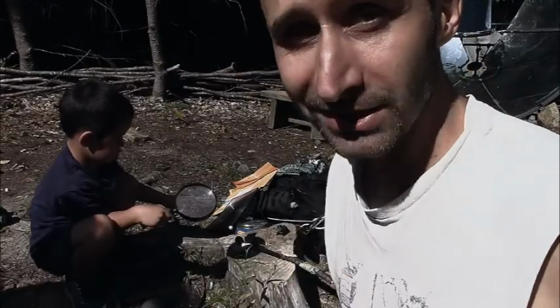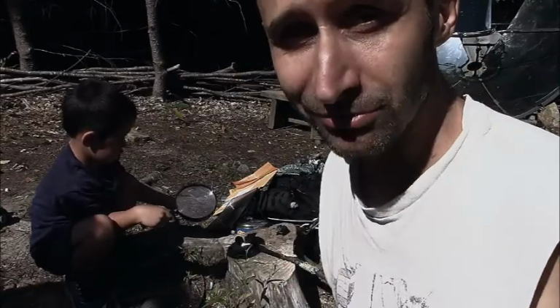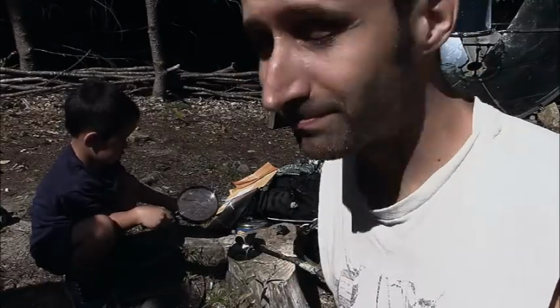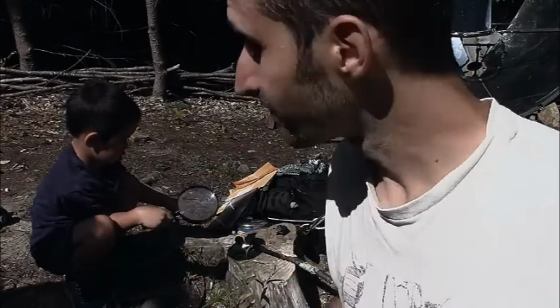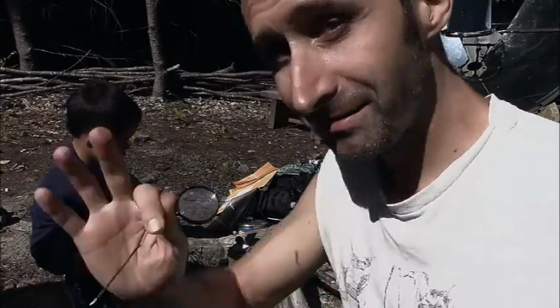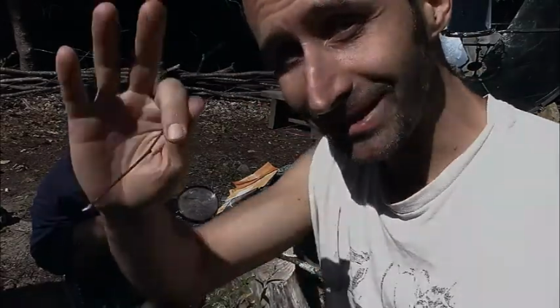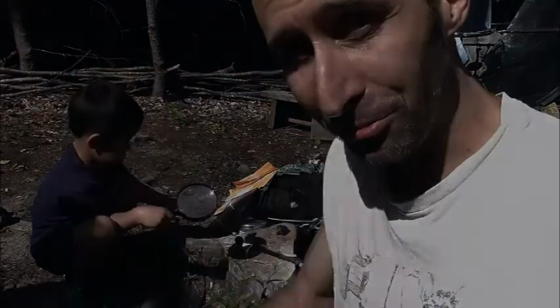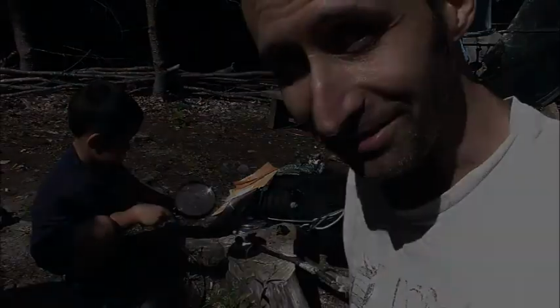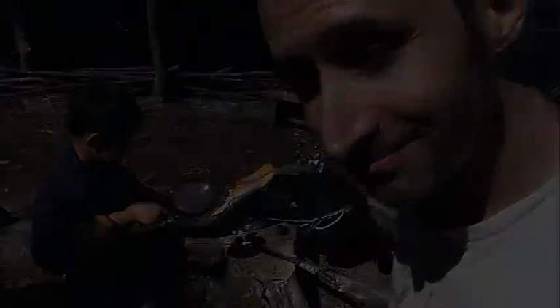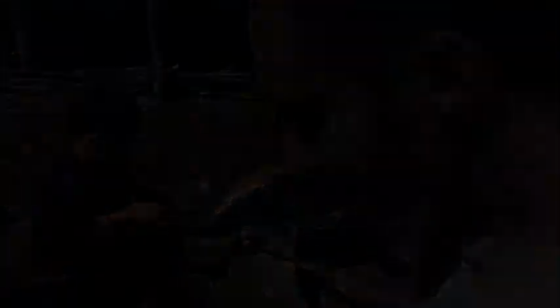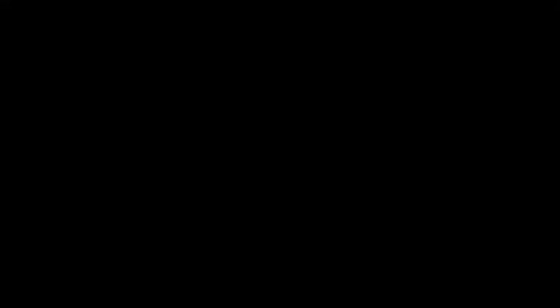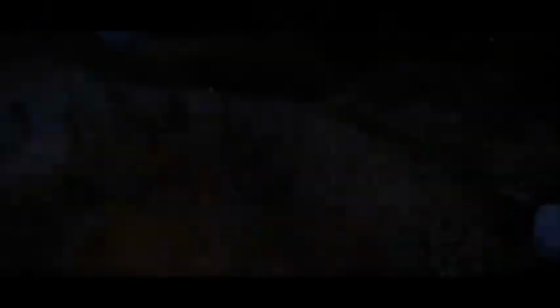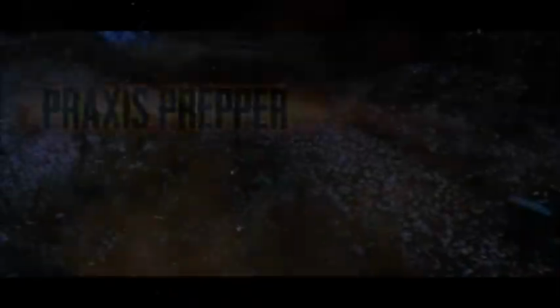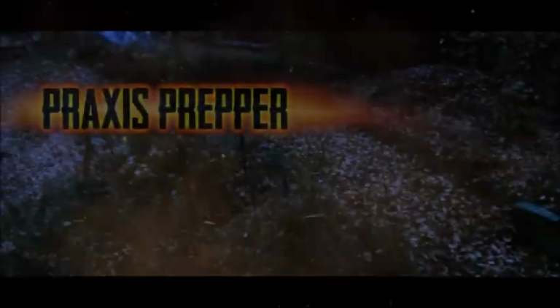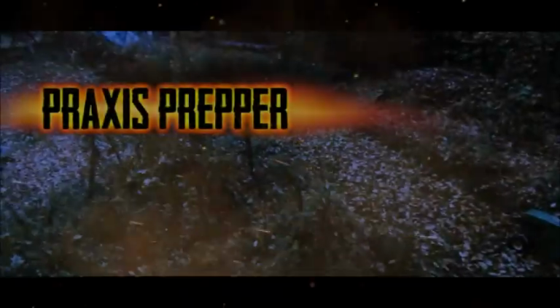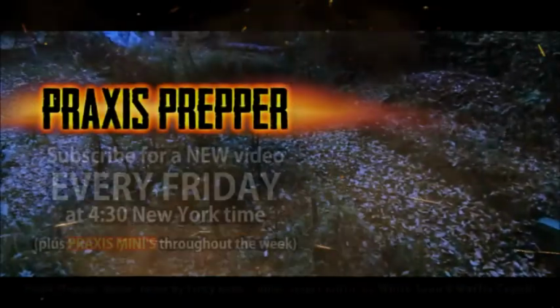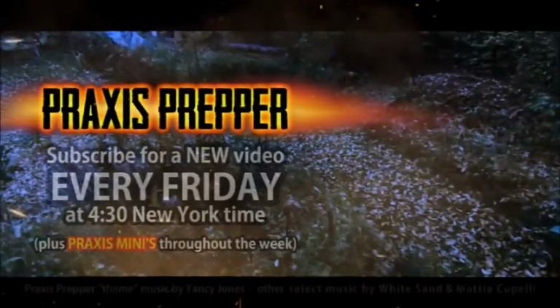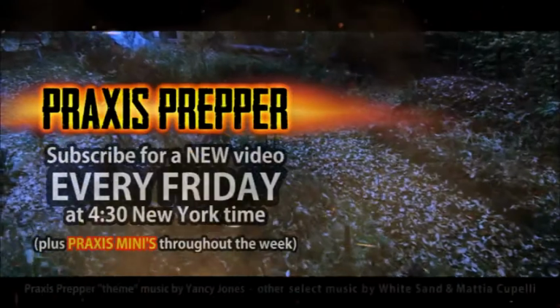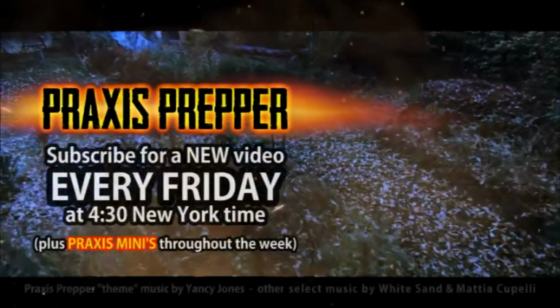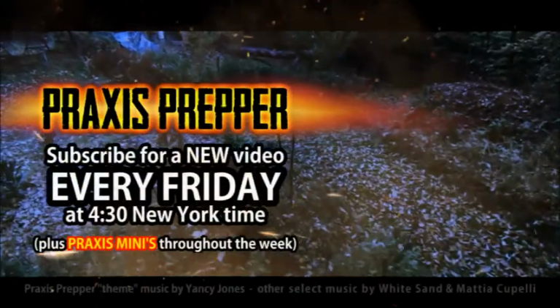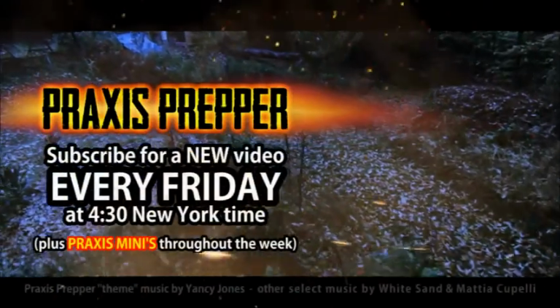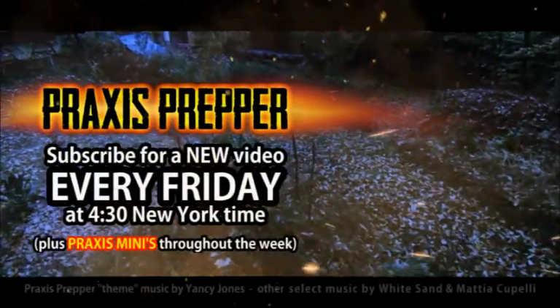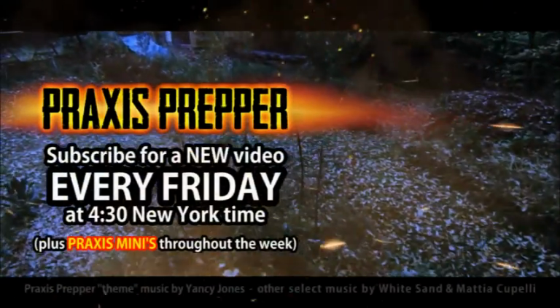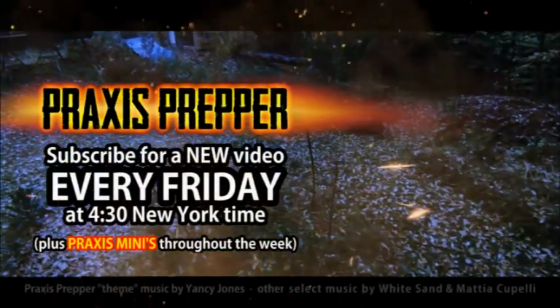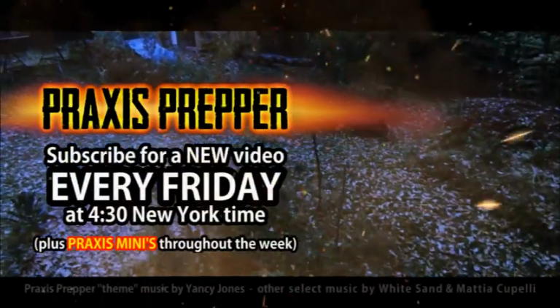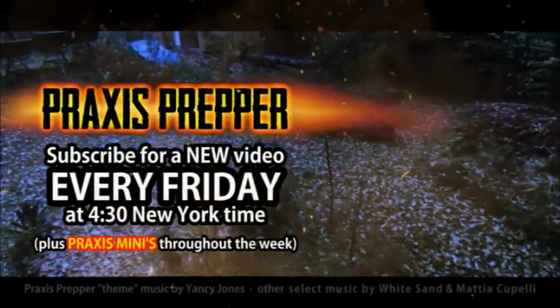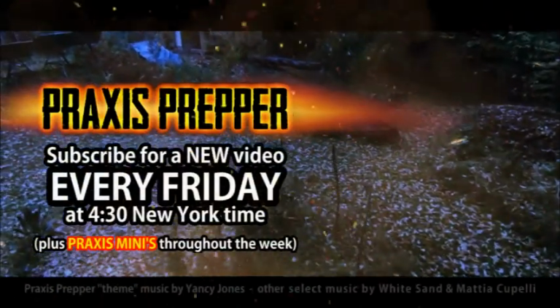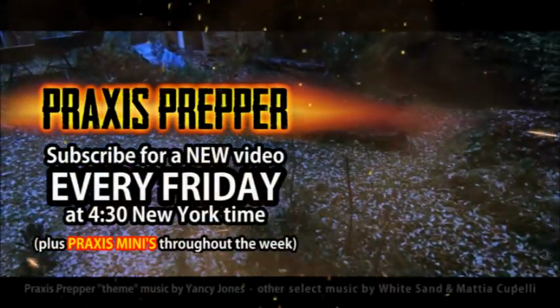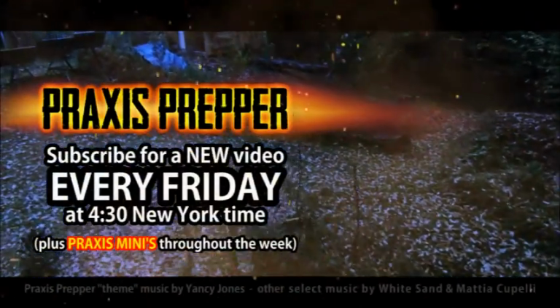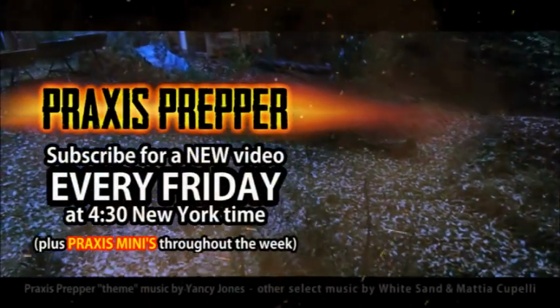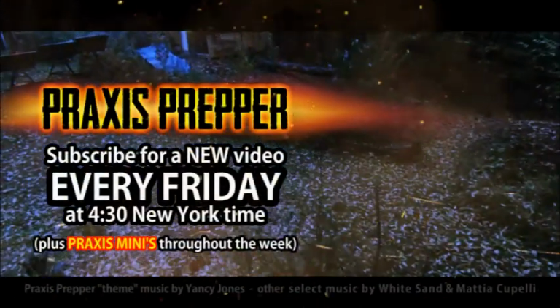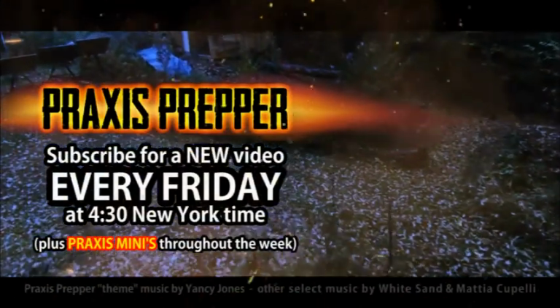Thanks for watching. Please subscribe and tune in every Friday at 4:30 New York time for a new video.